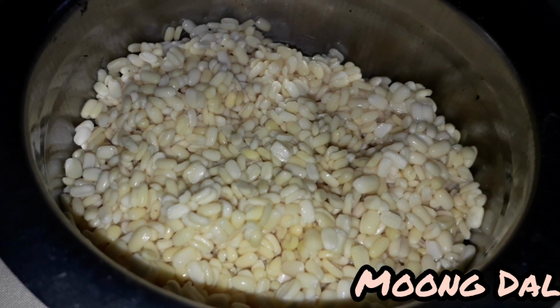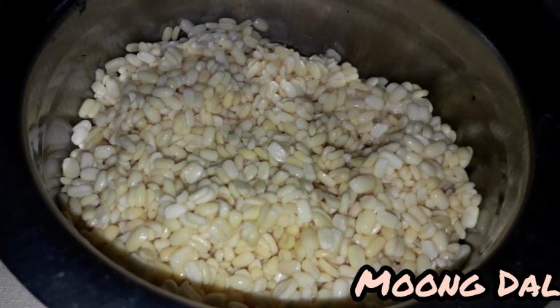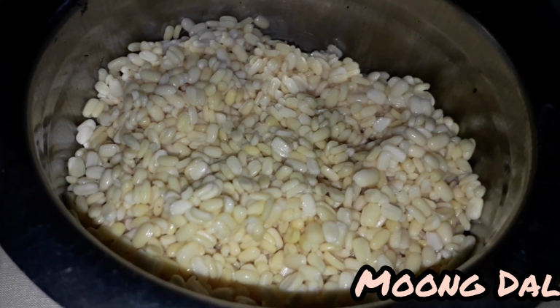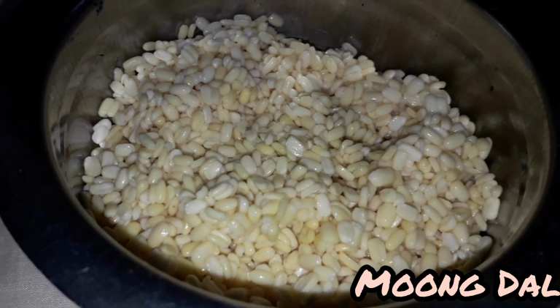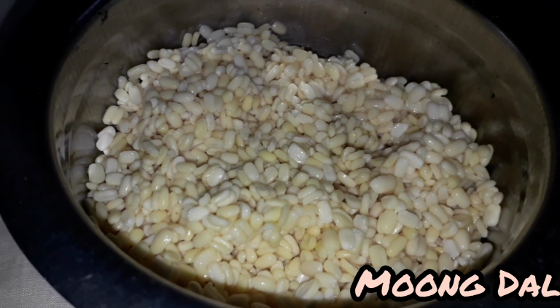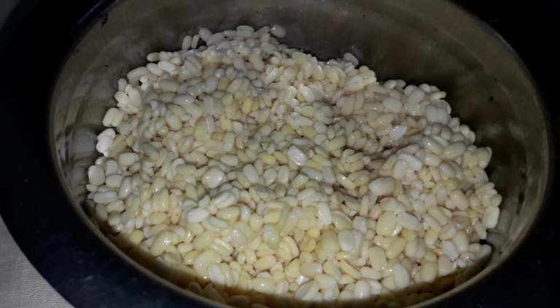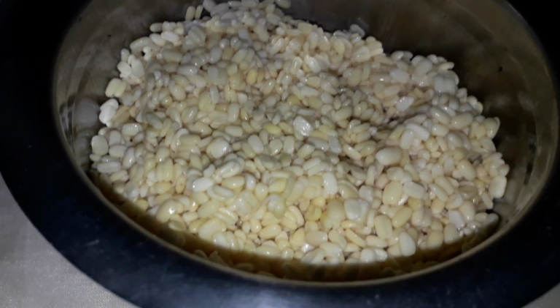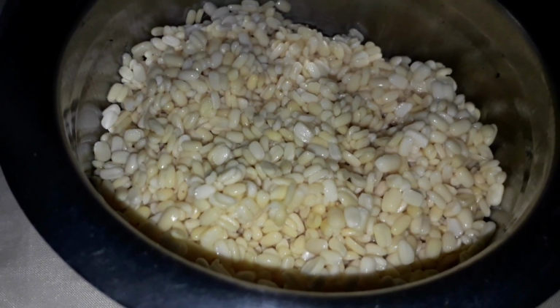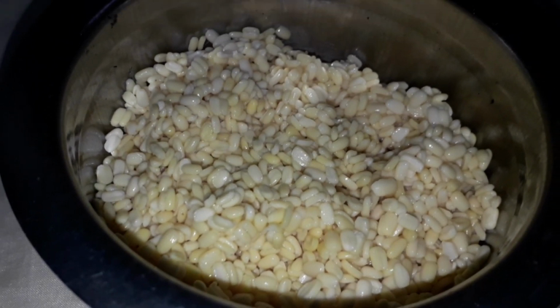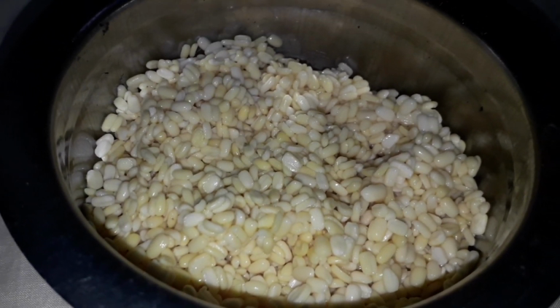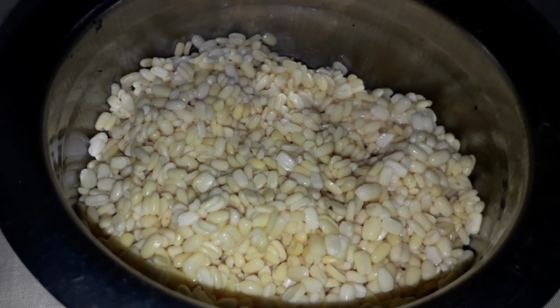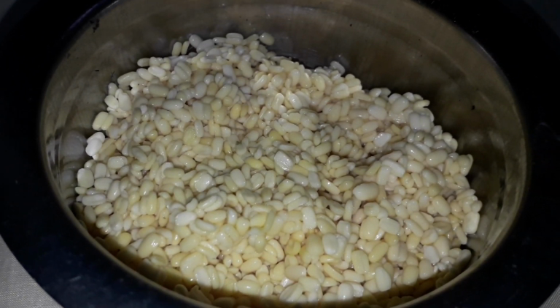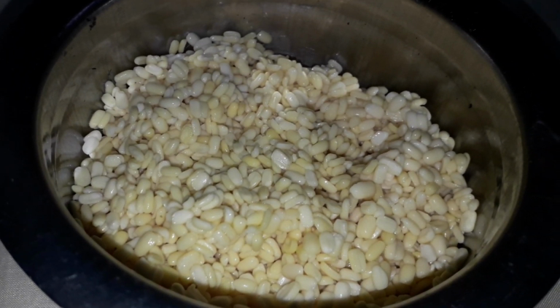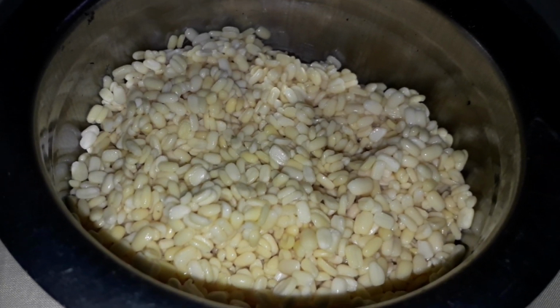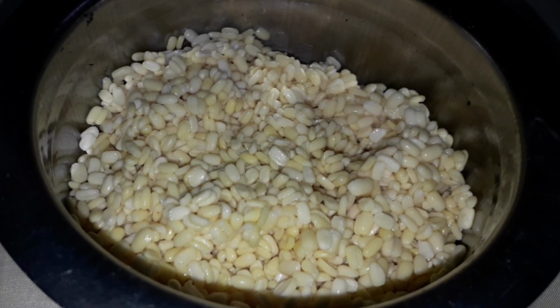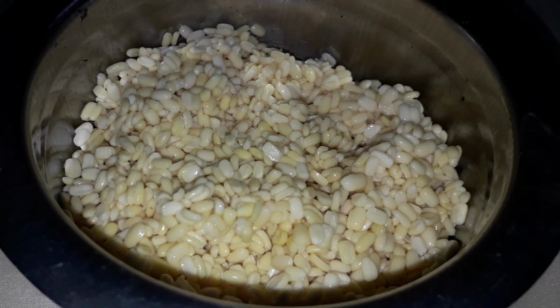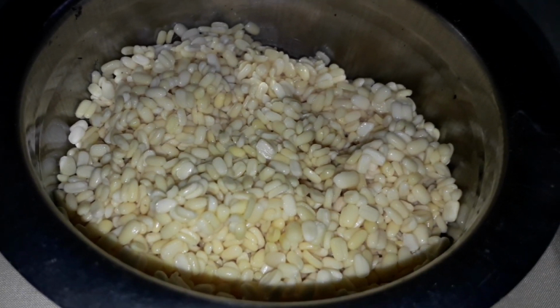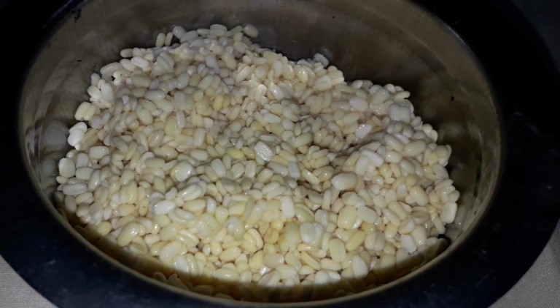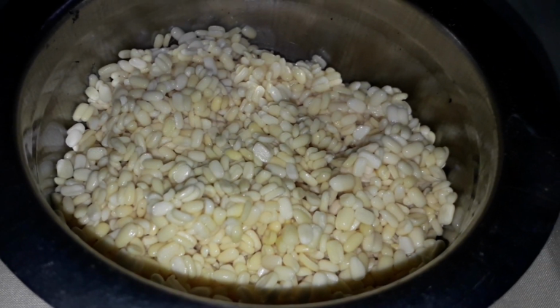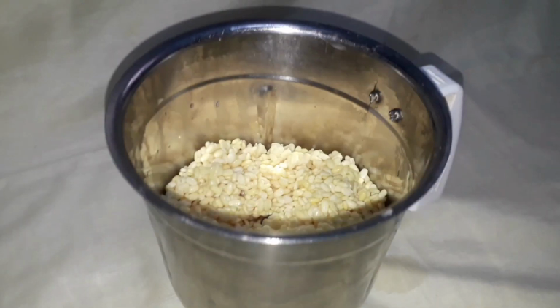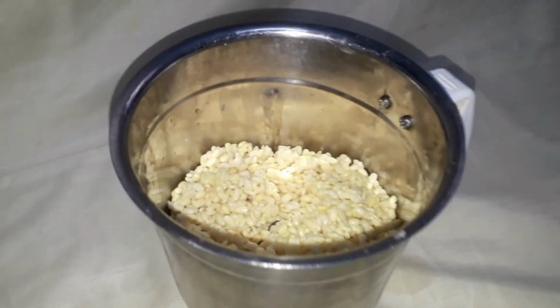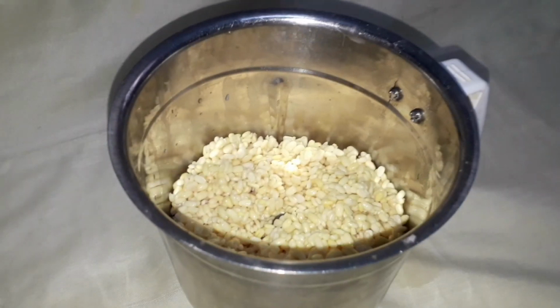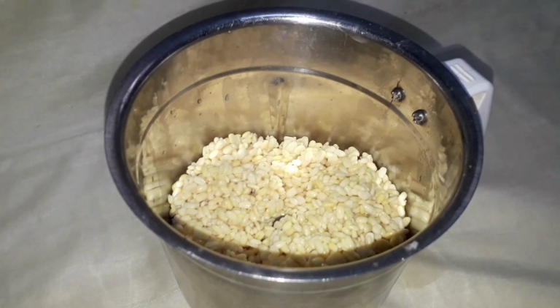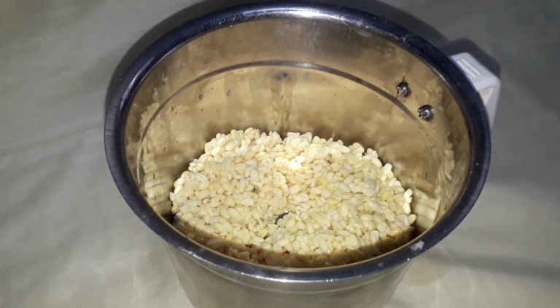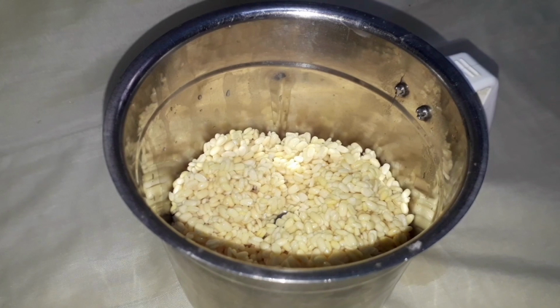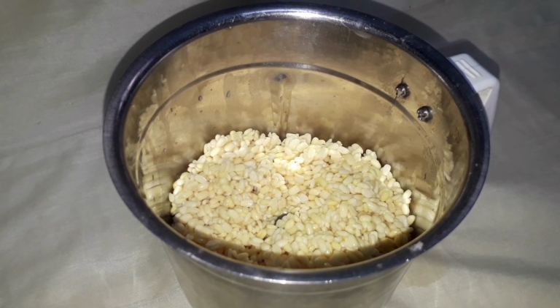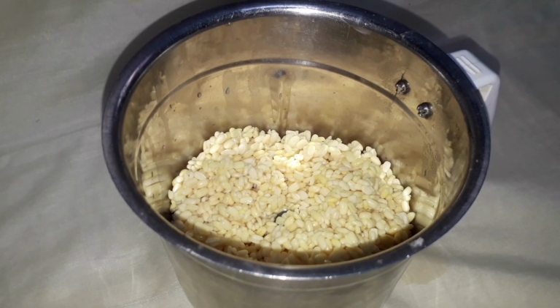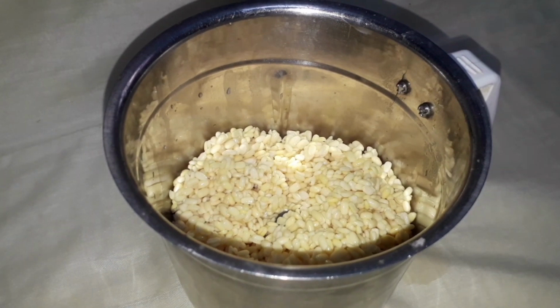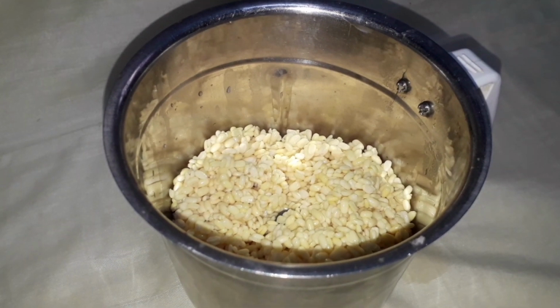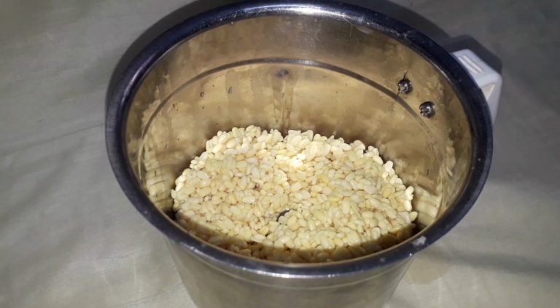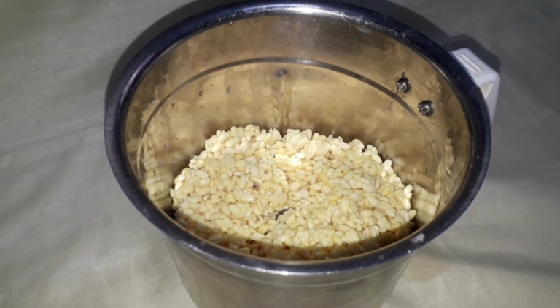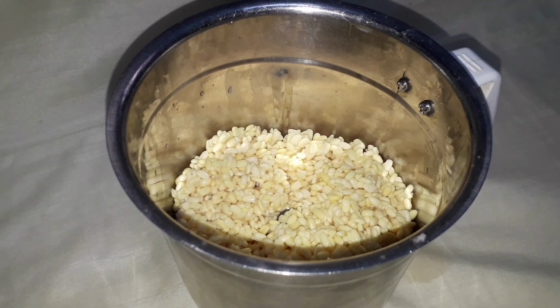Add 2 hours of paste in the pot. Depending on the pot, add 1 teaspoon of rice and a little paste.